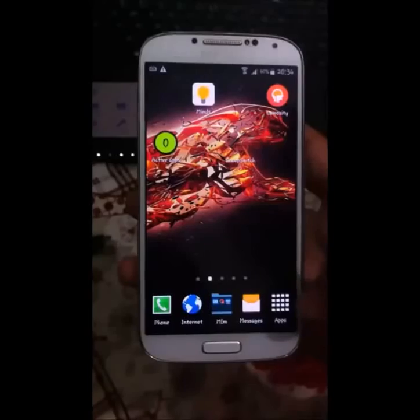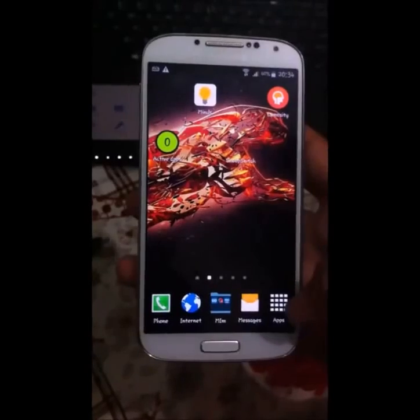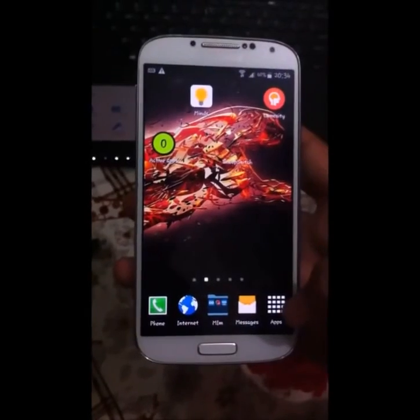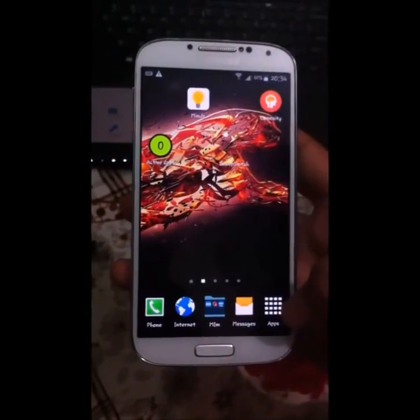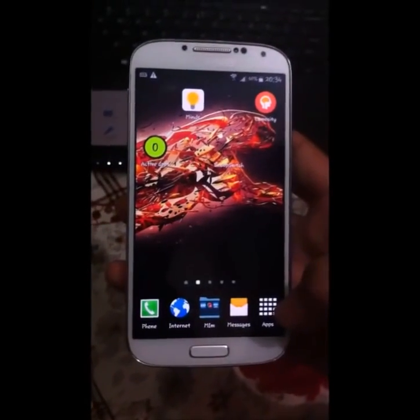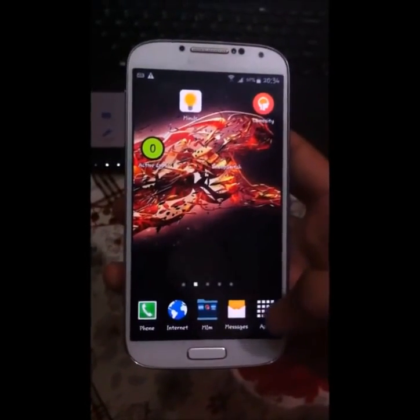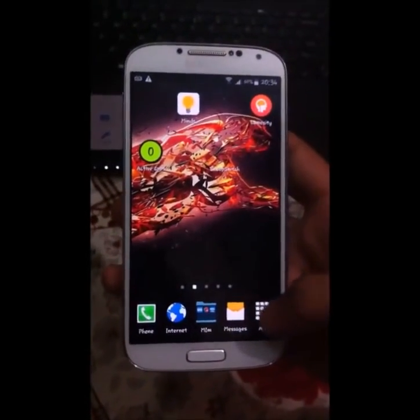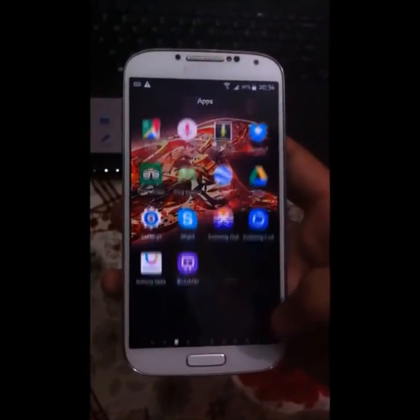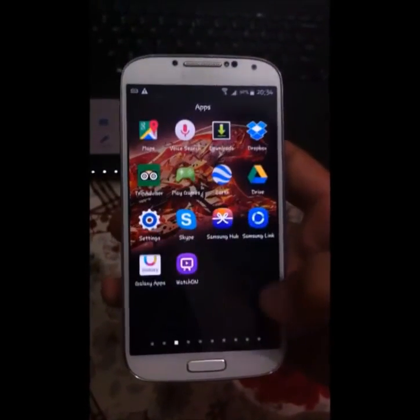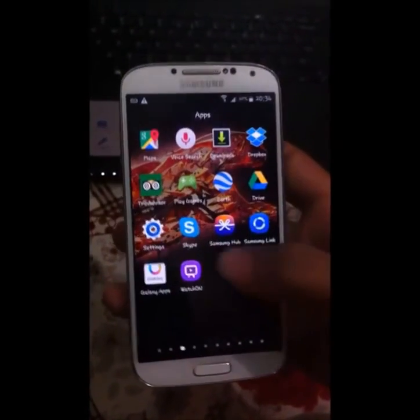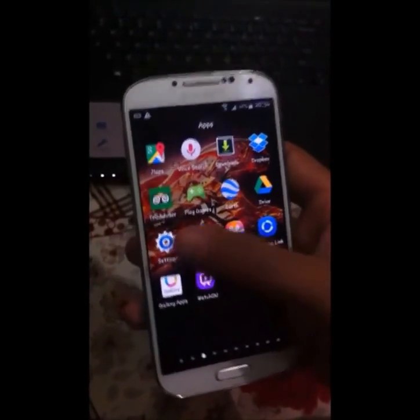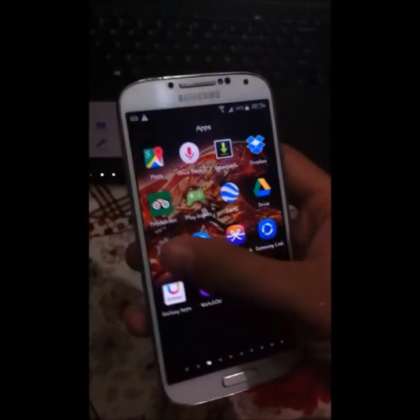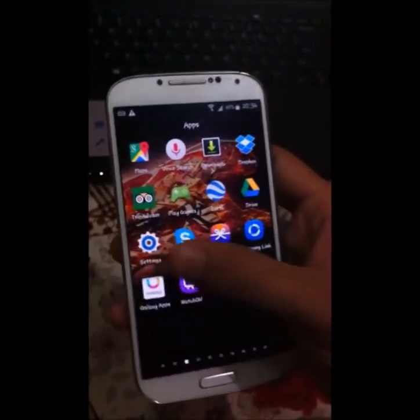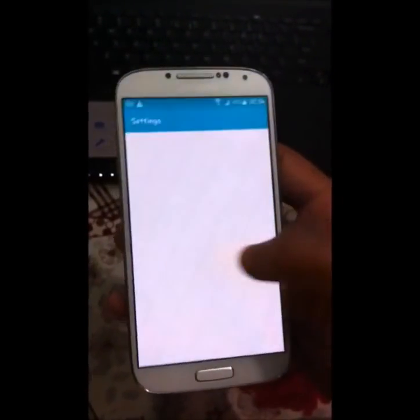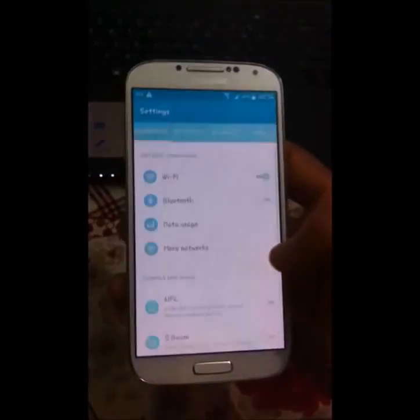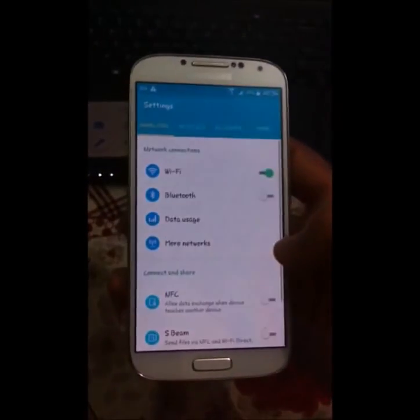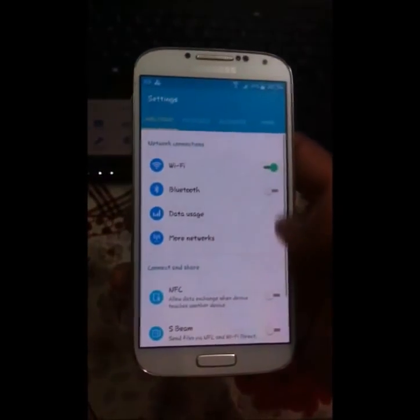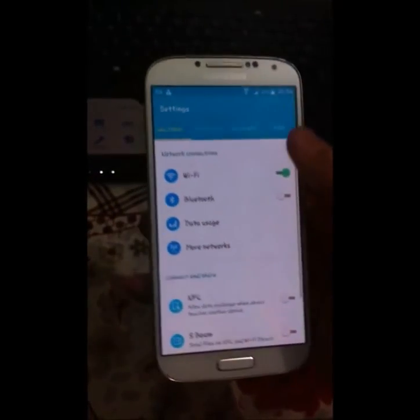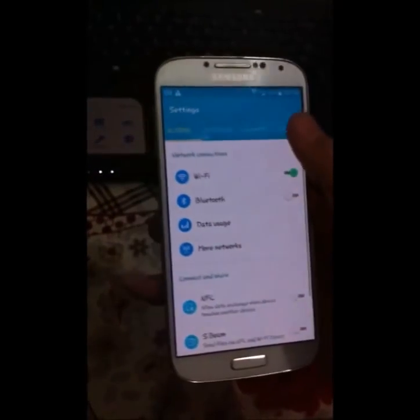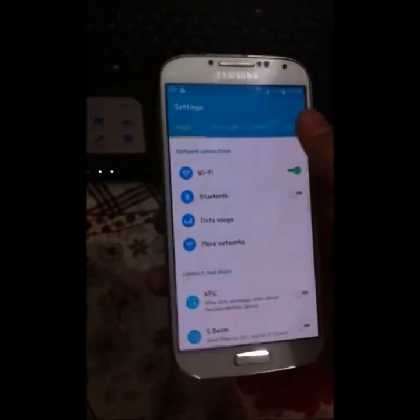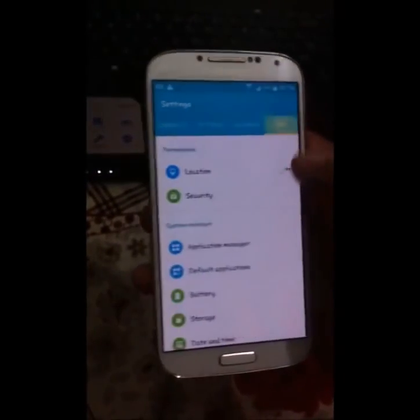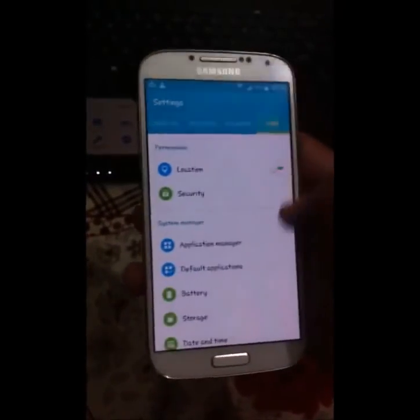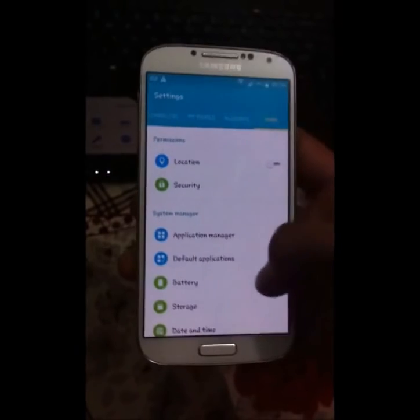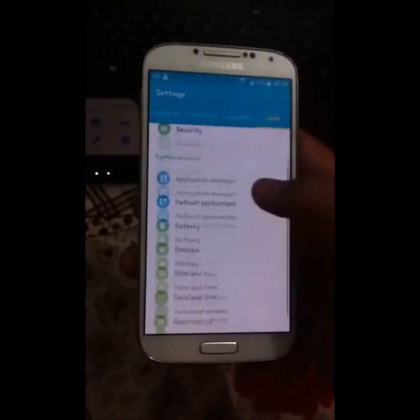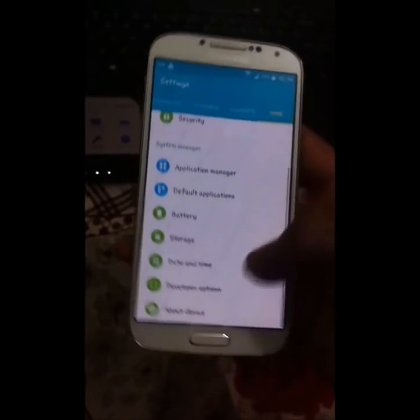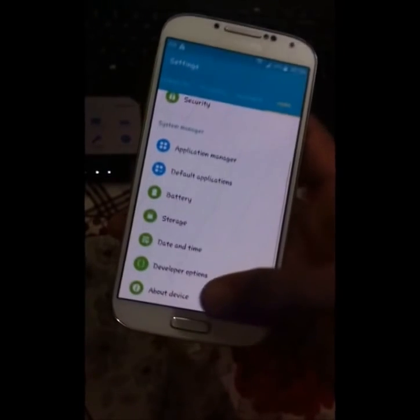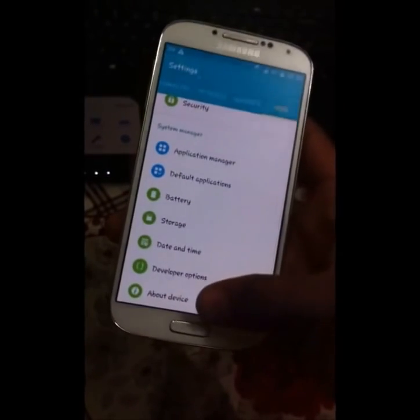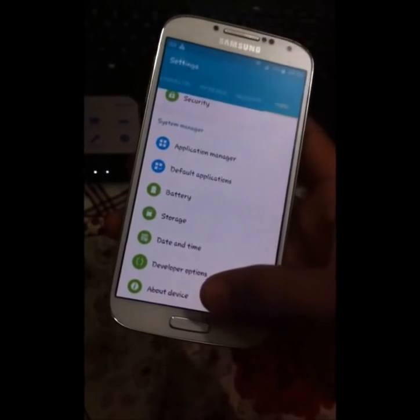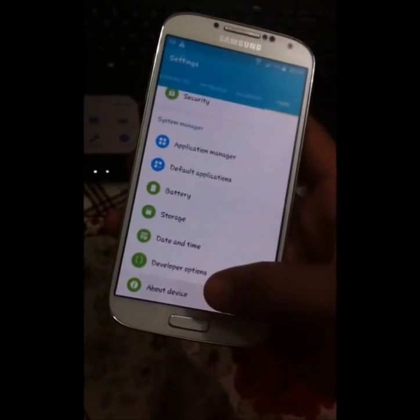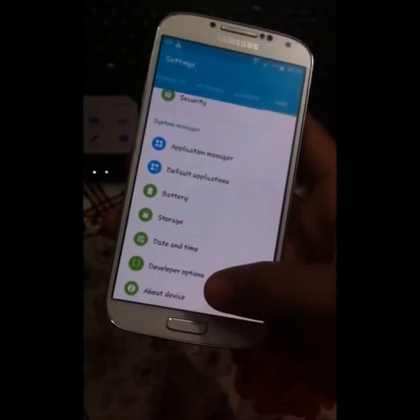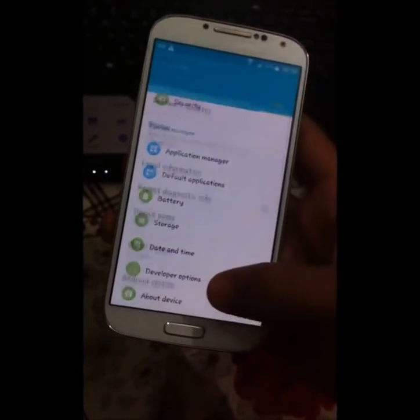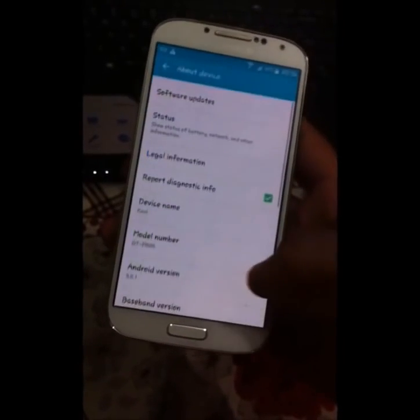Hello, it's NowSolve. Here I'll show you how to solve, unfortunately, Google Play Services has stopped on any Android phone, usually while upgrading OS.